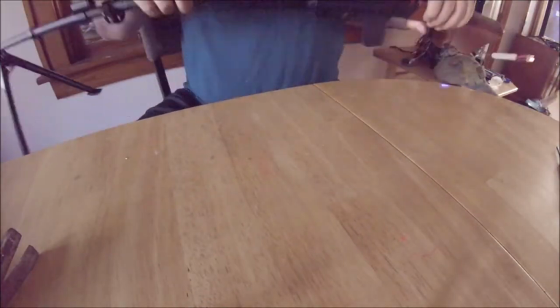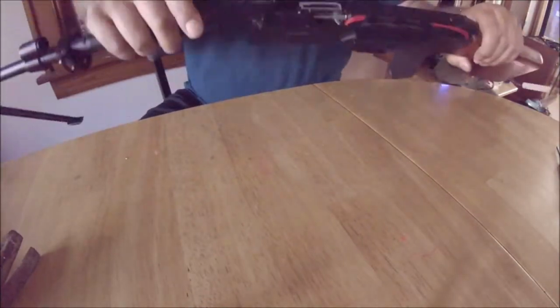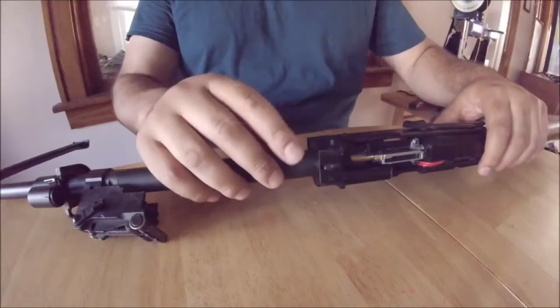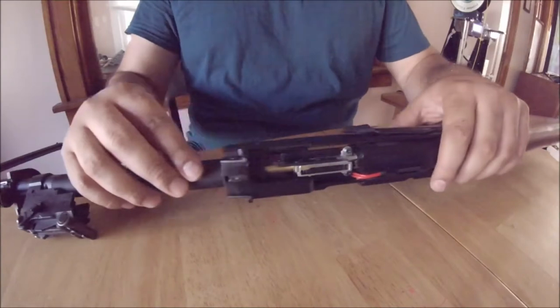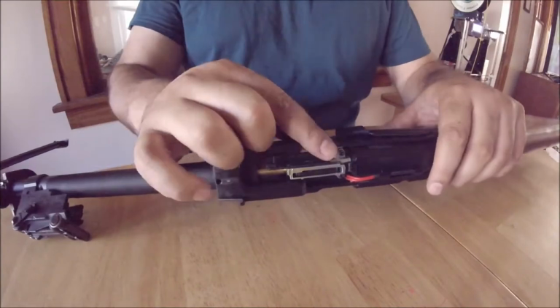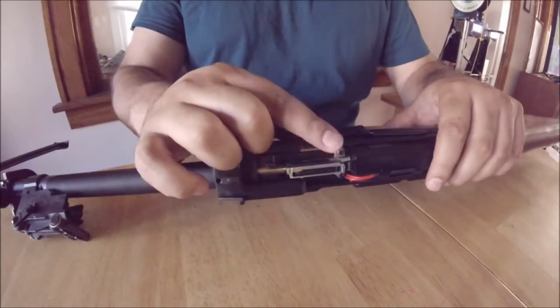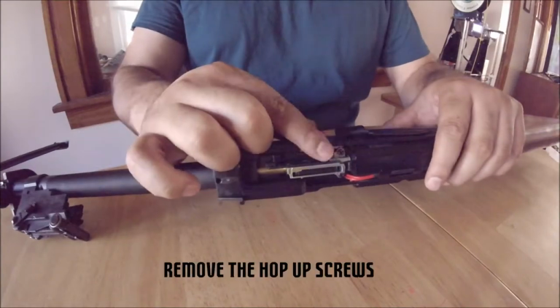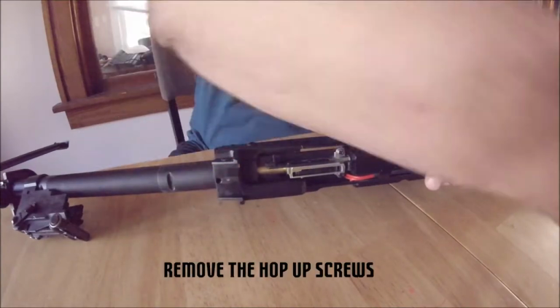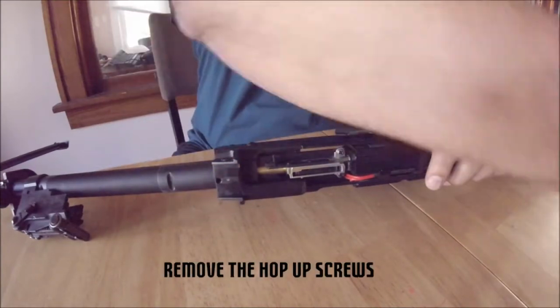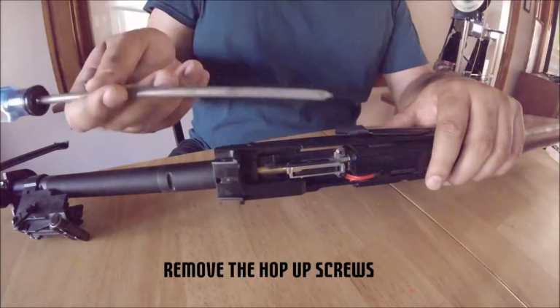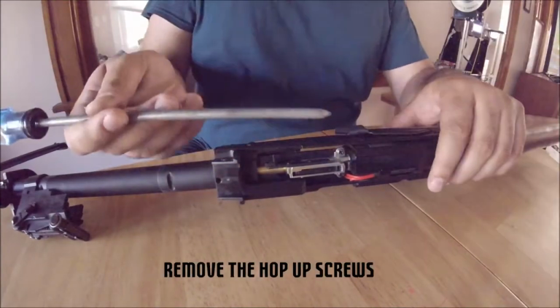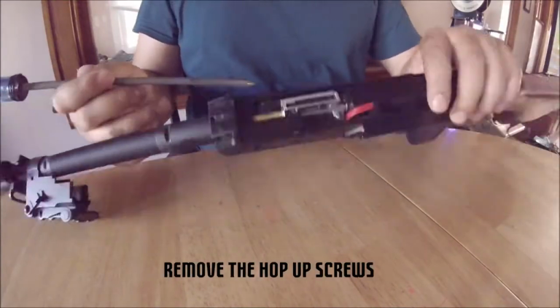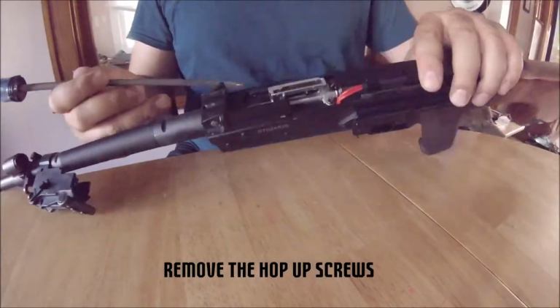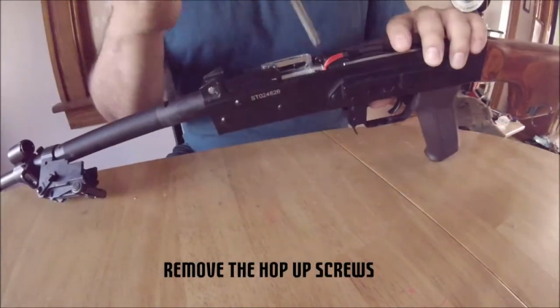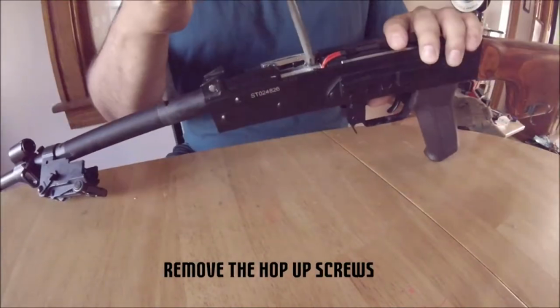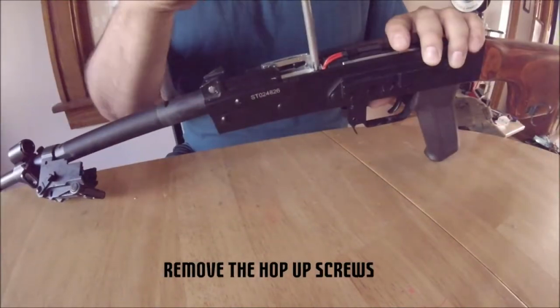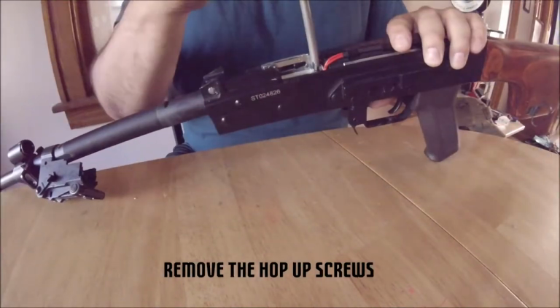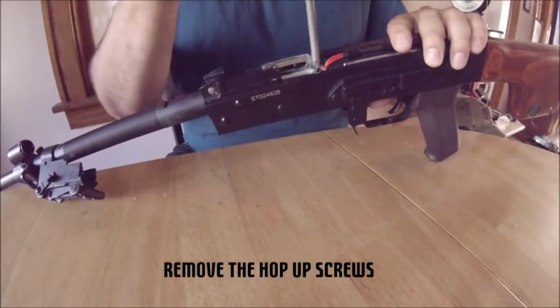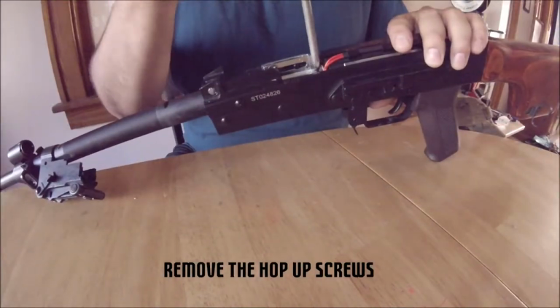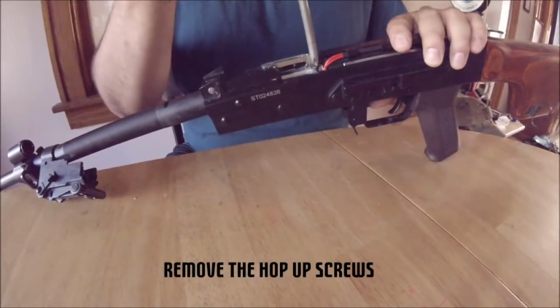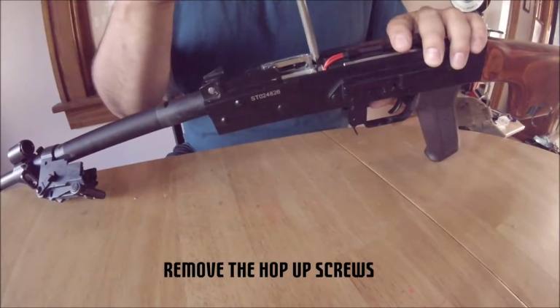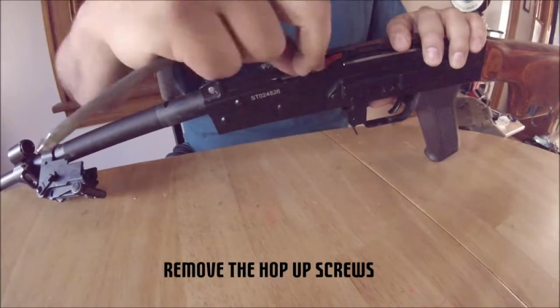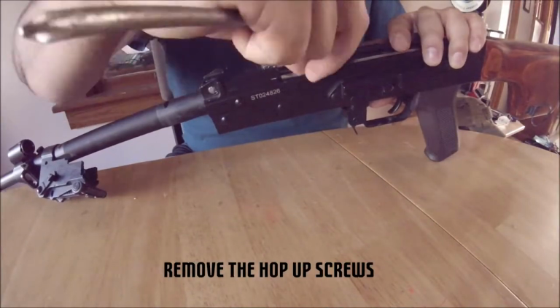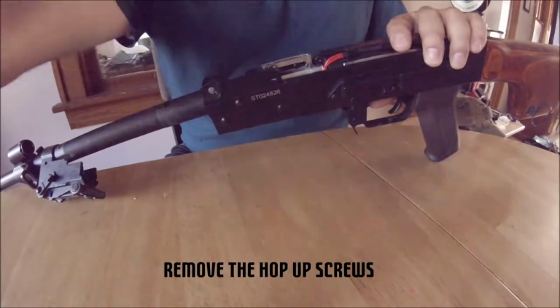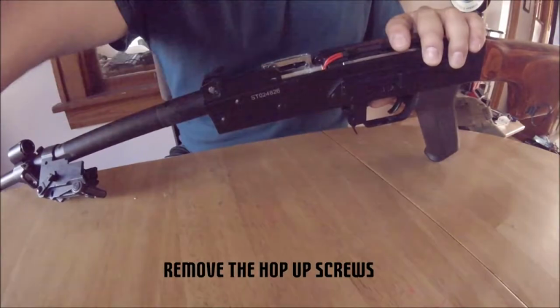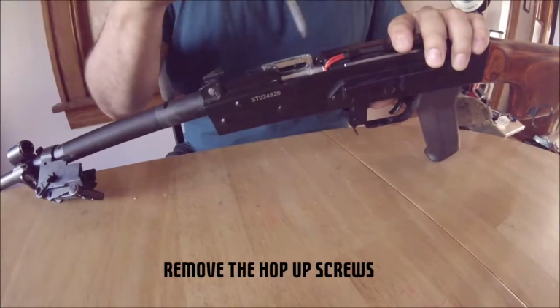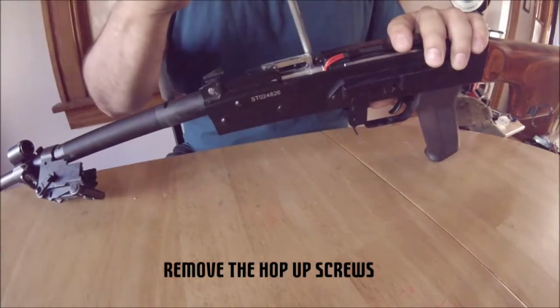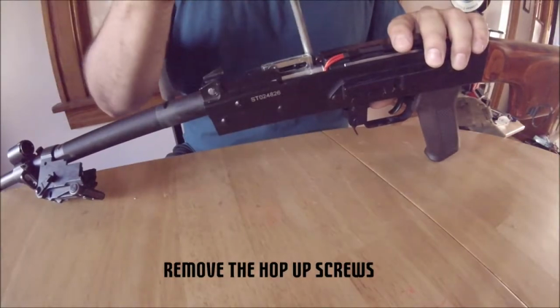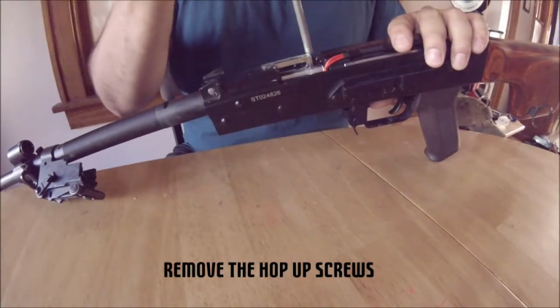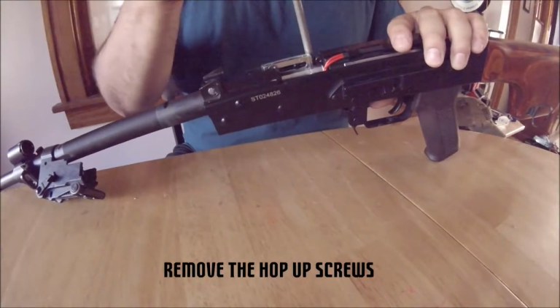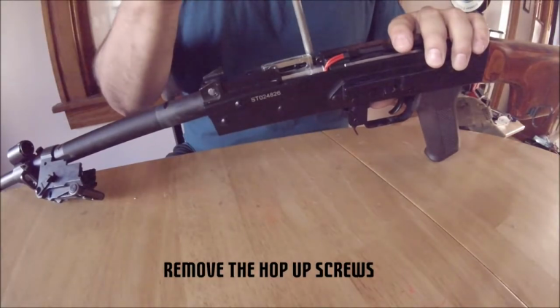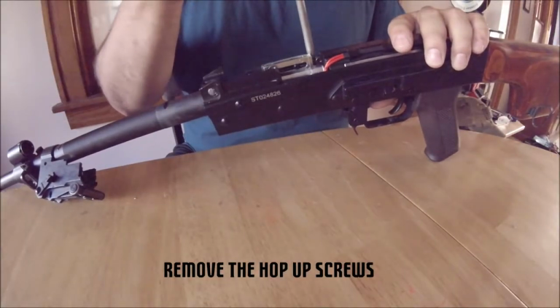Next, we need to remove the hop-up screws. These screws hold the hop unit against the outer barrel.